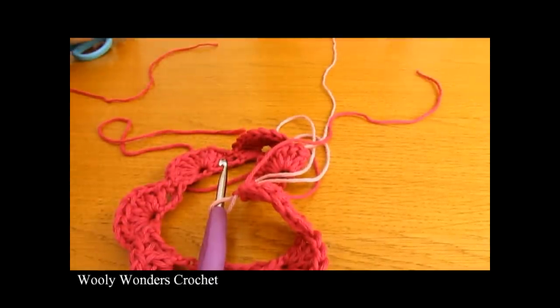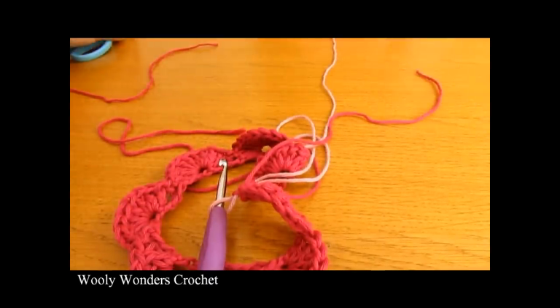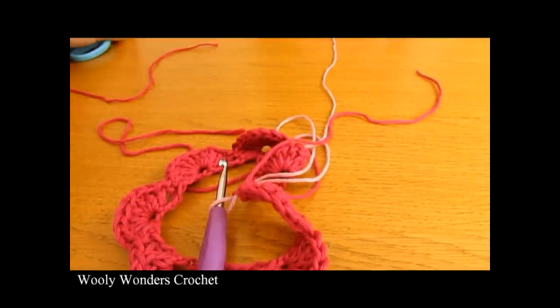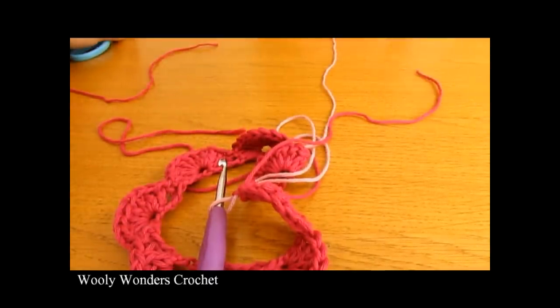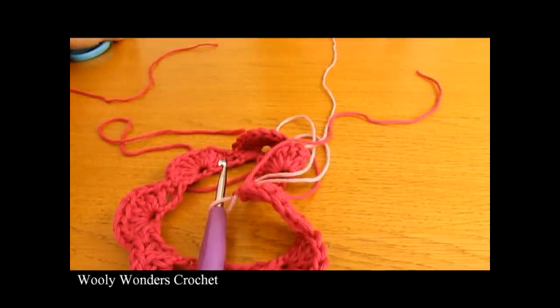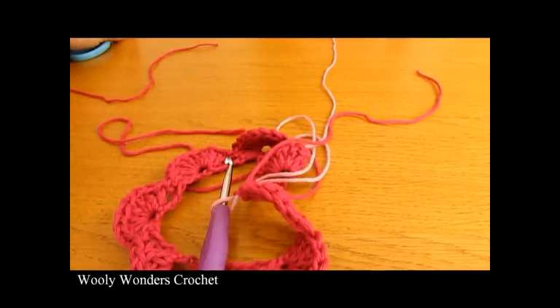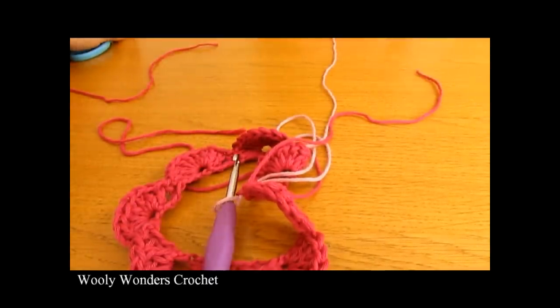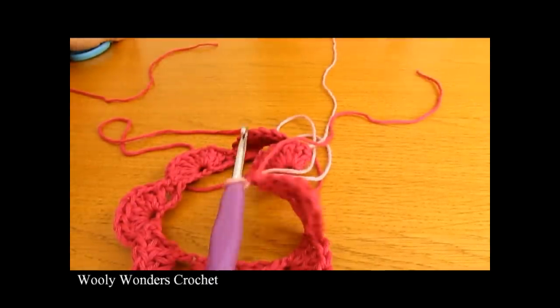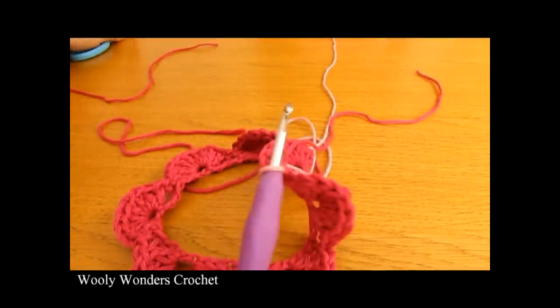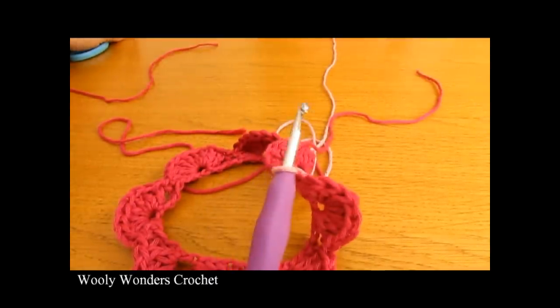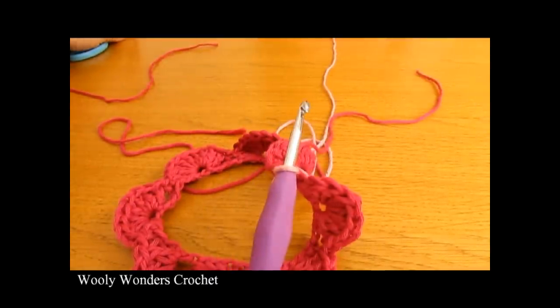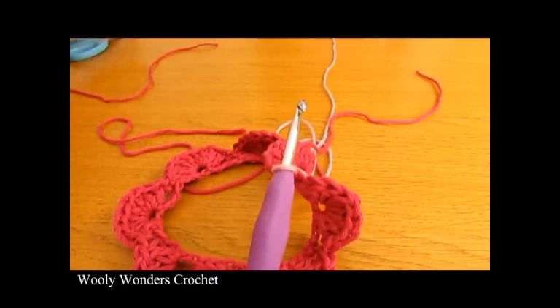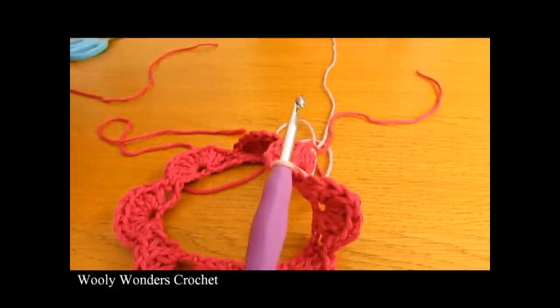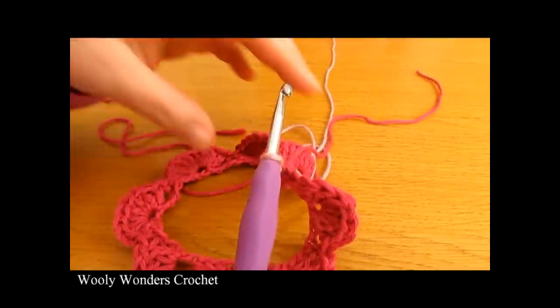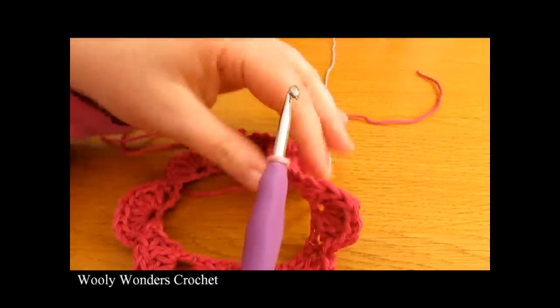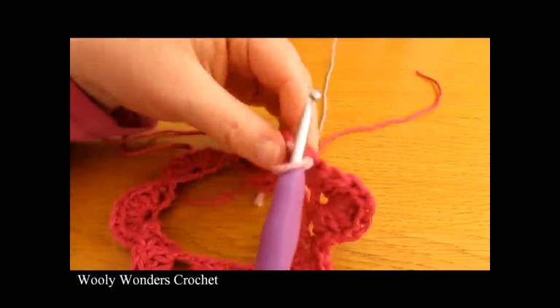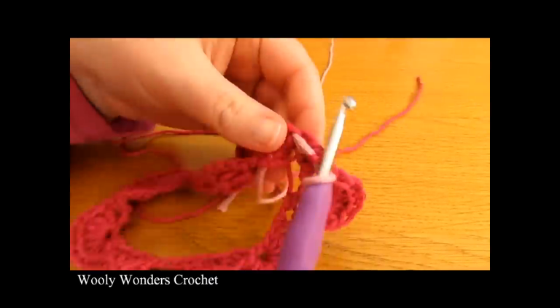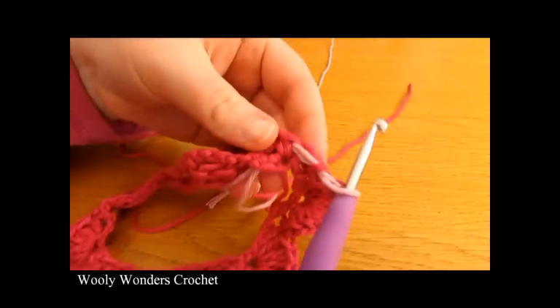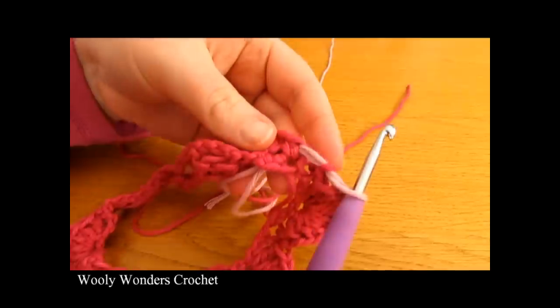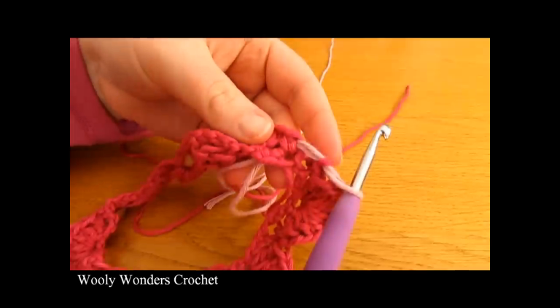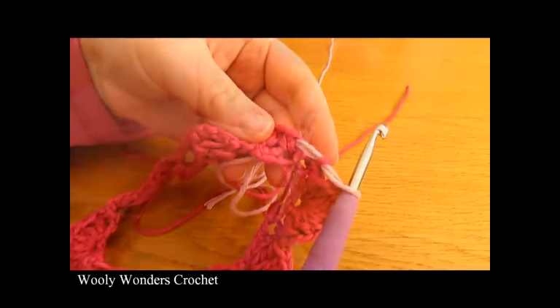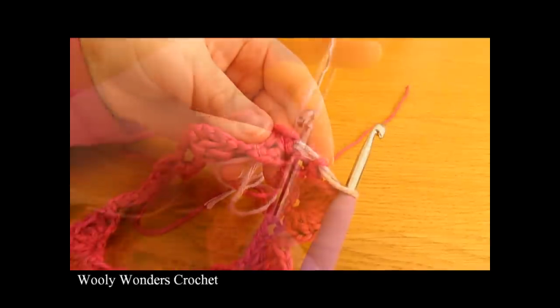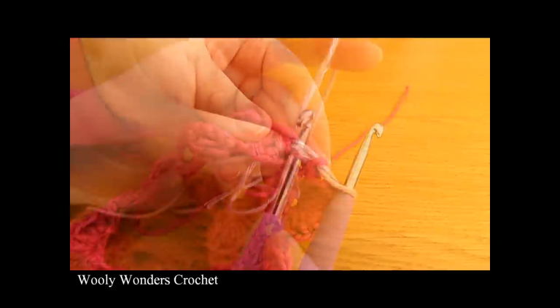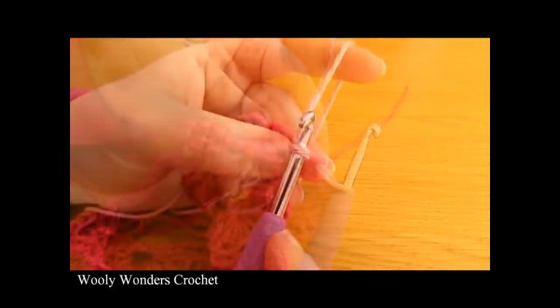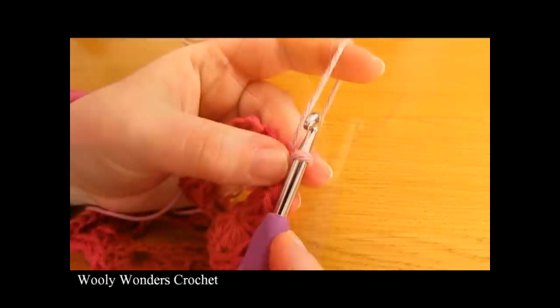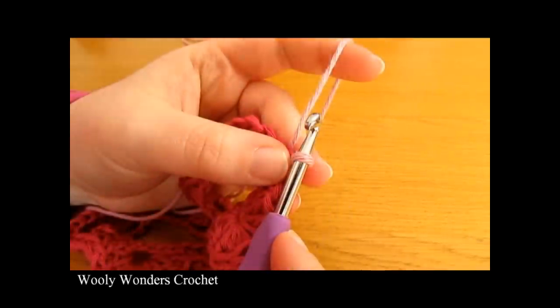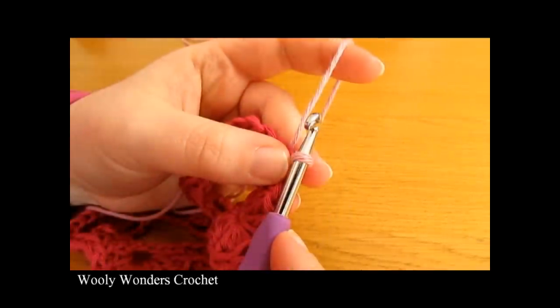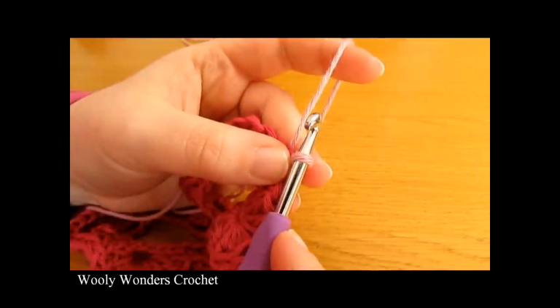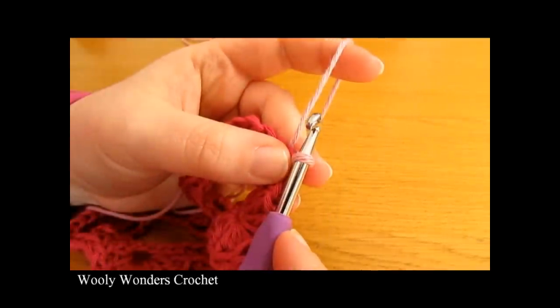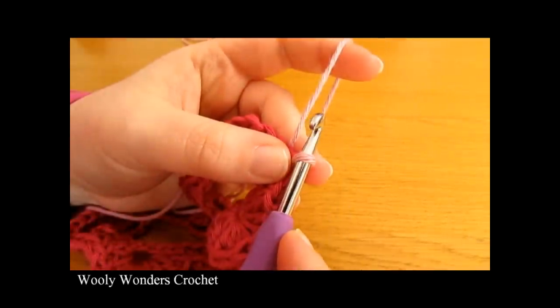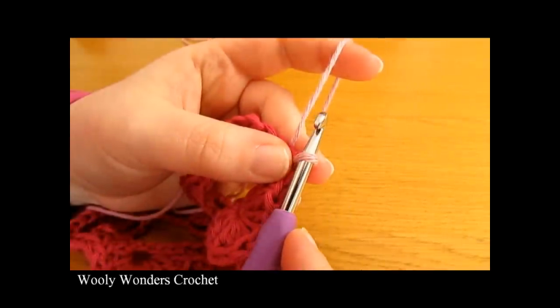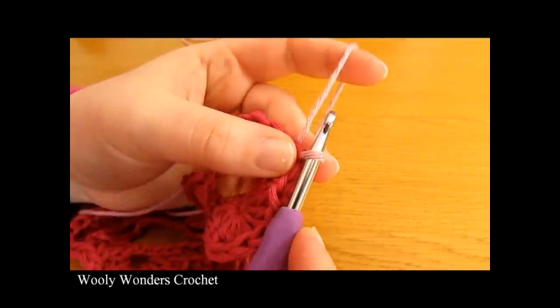Pull the new color tight, then fasten off the old yarn making sure you leave a tail to weave in later. We are now ready to start round two using our new color.